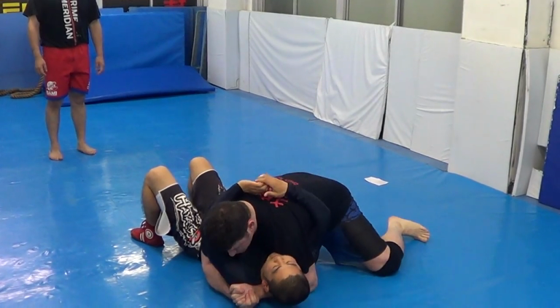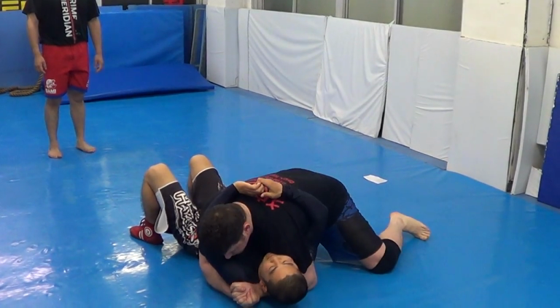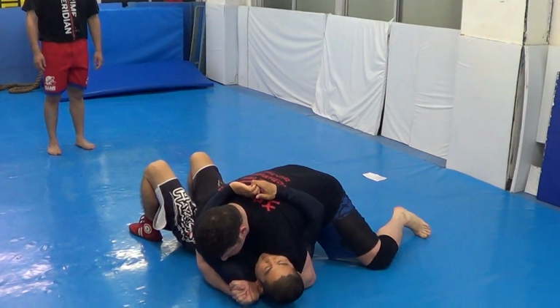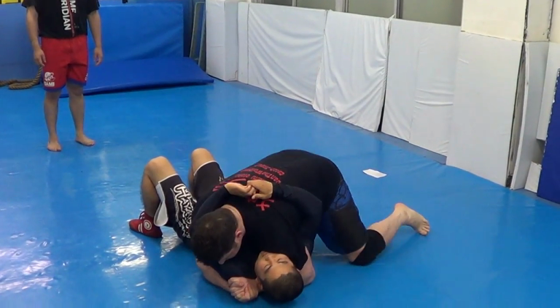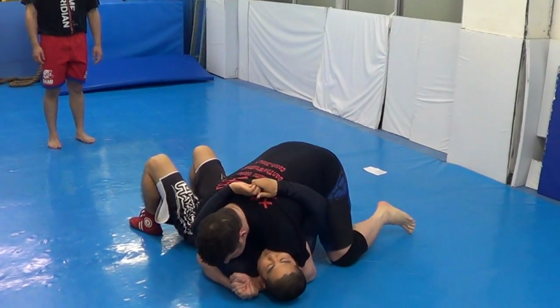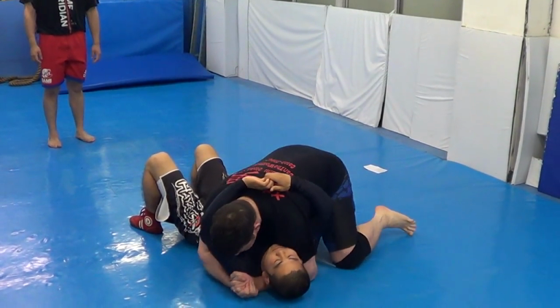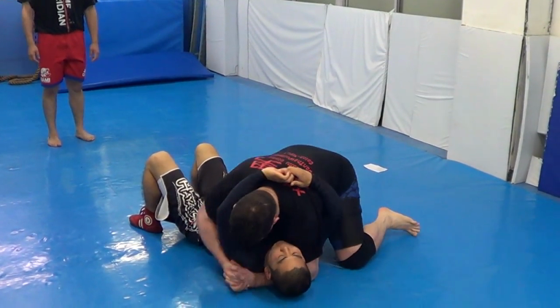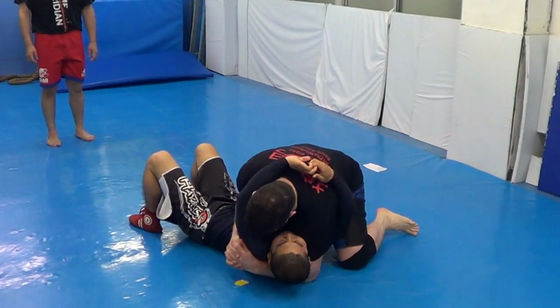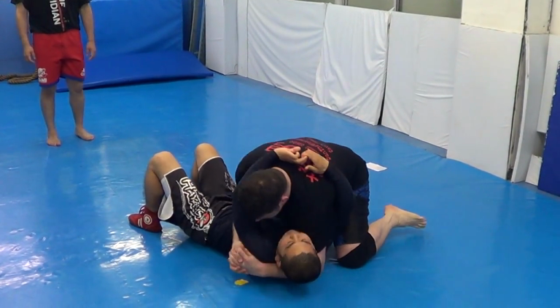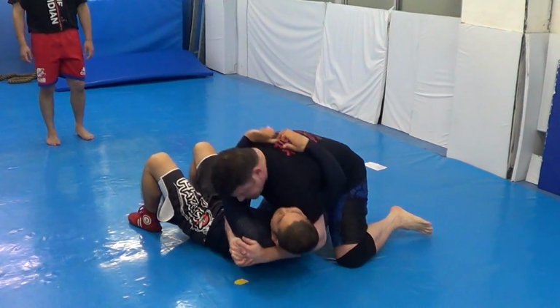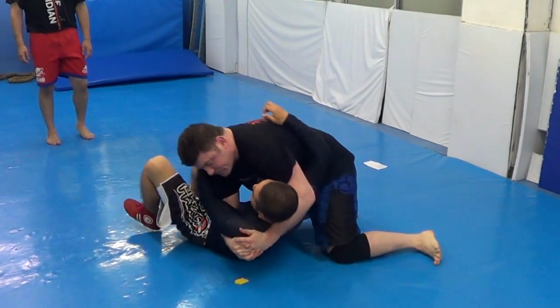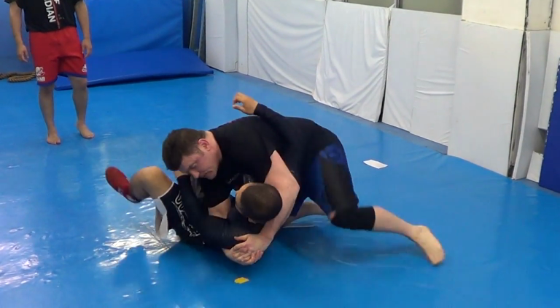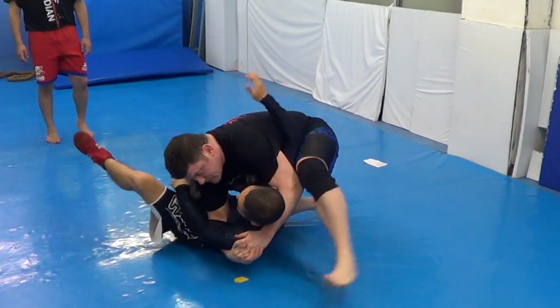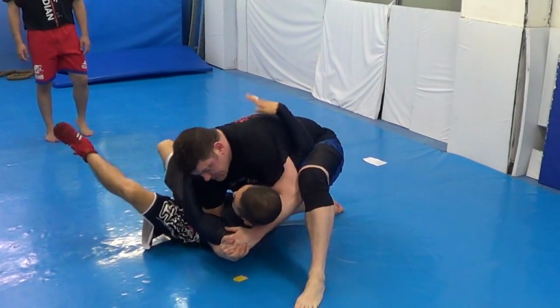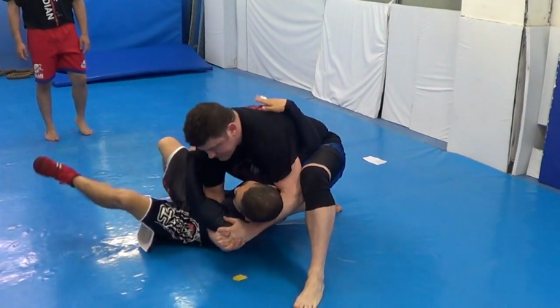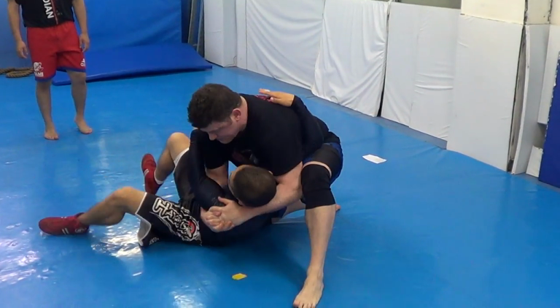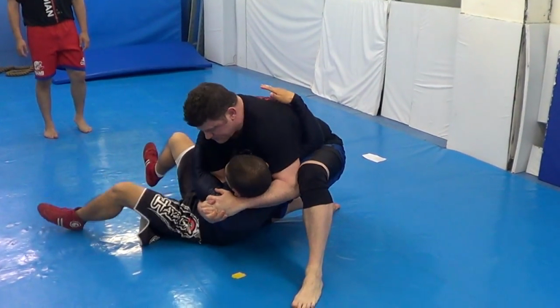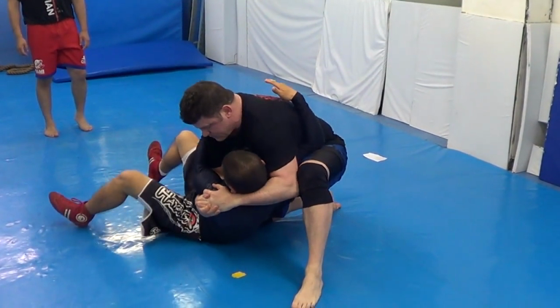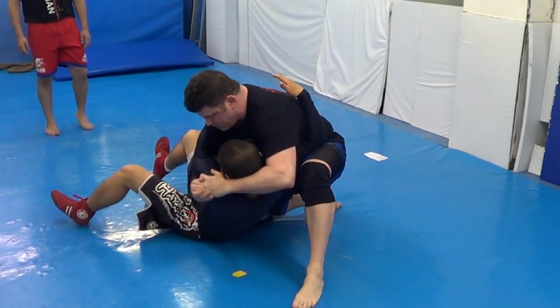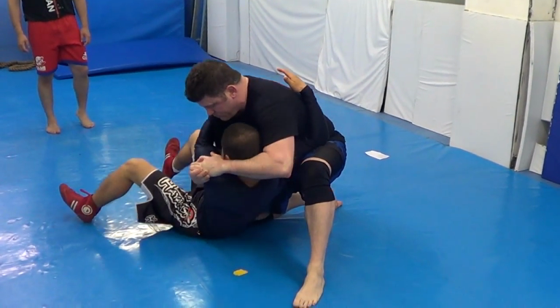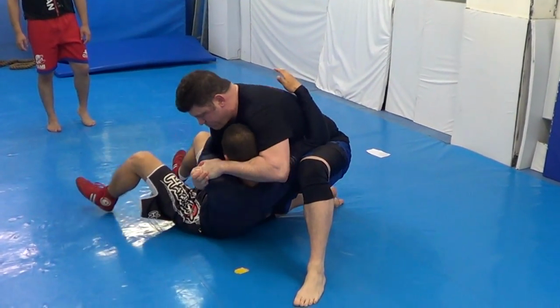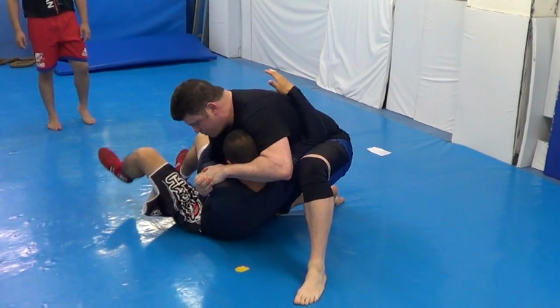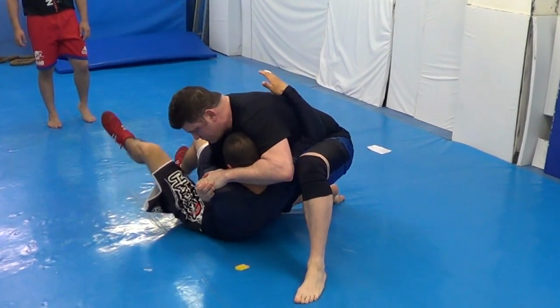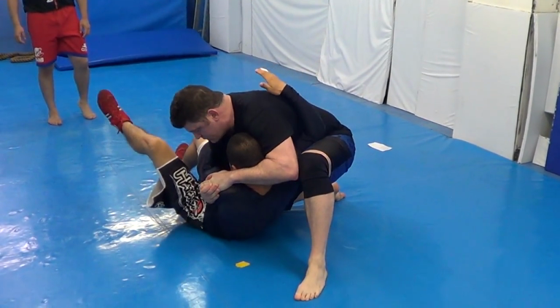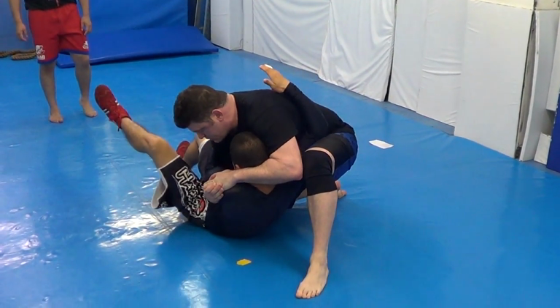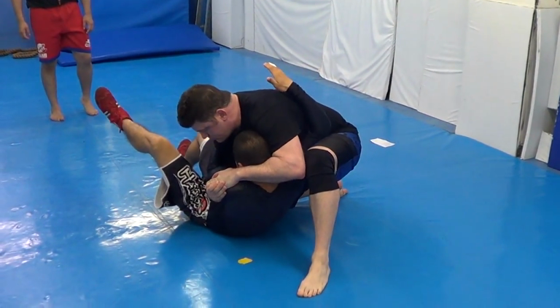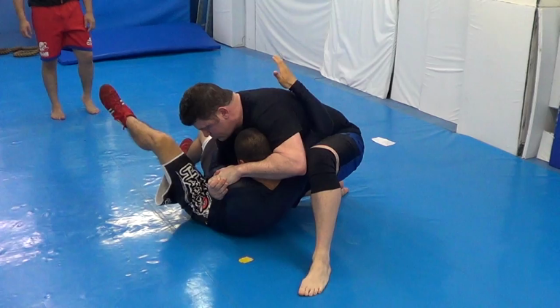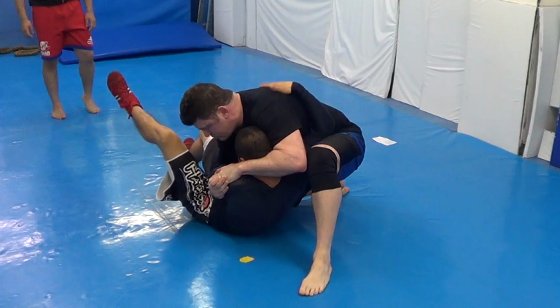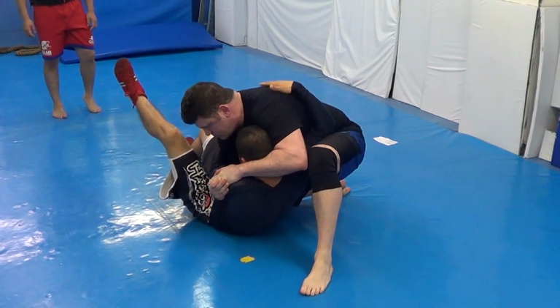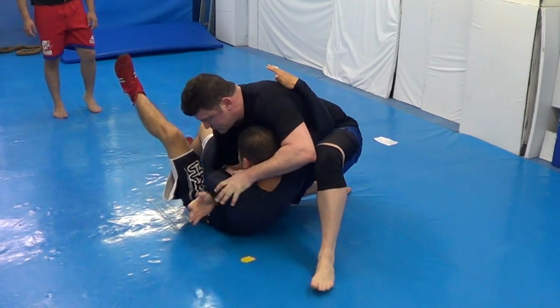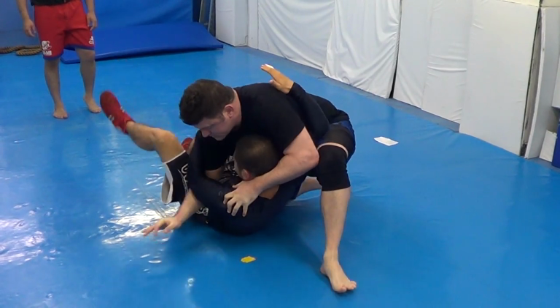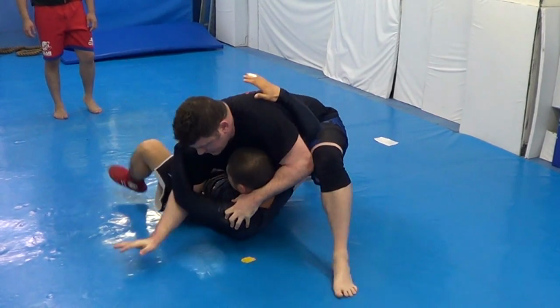Number one: three-finger chest choke. Slide.